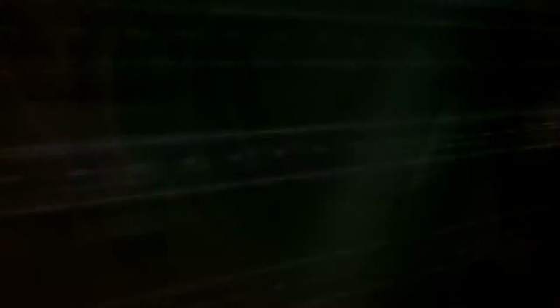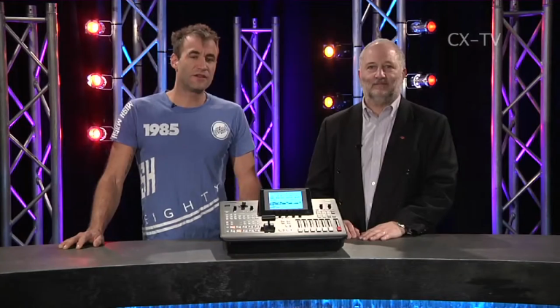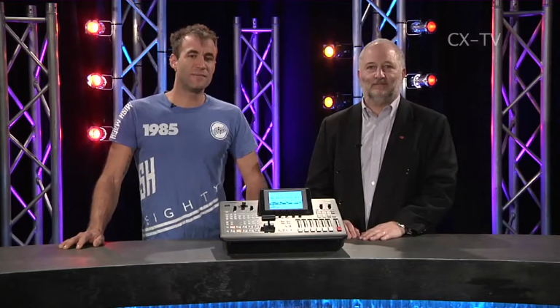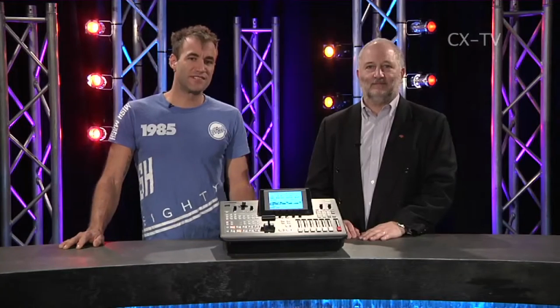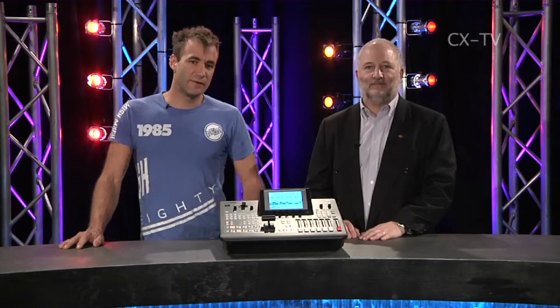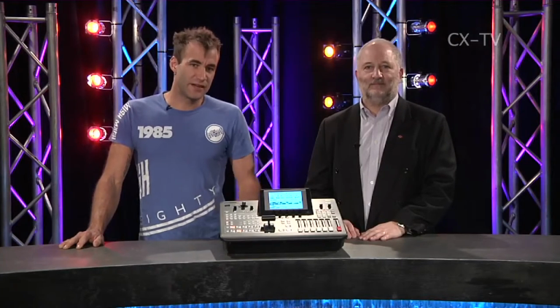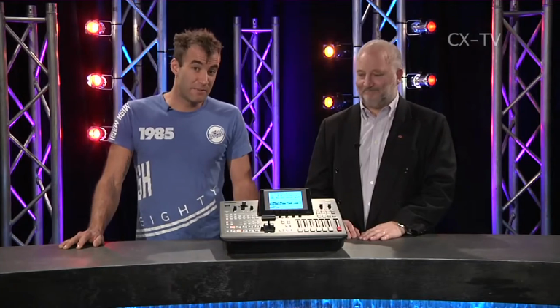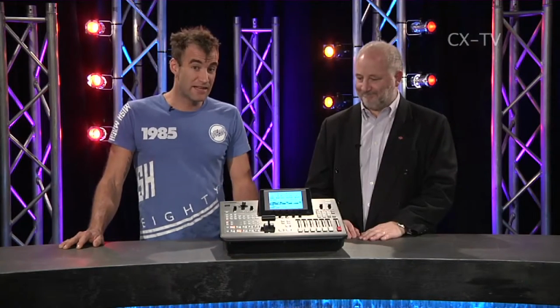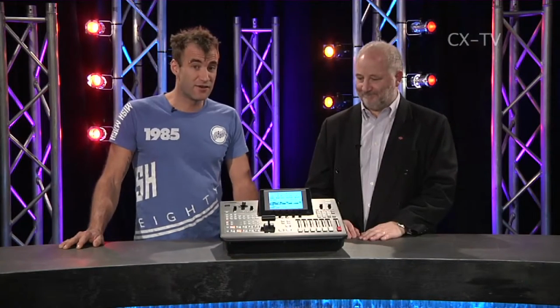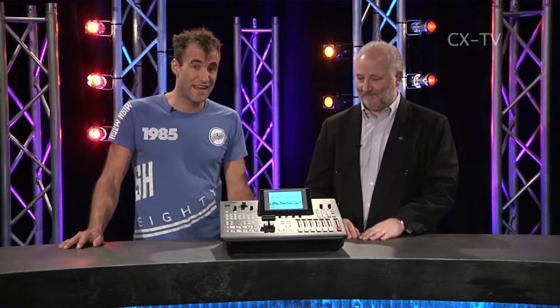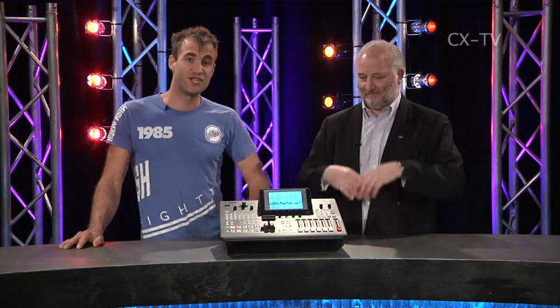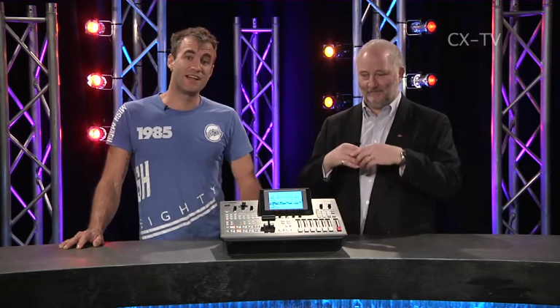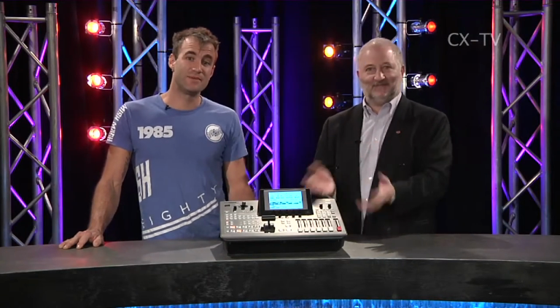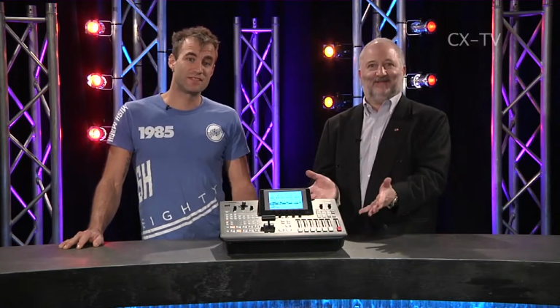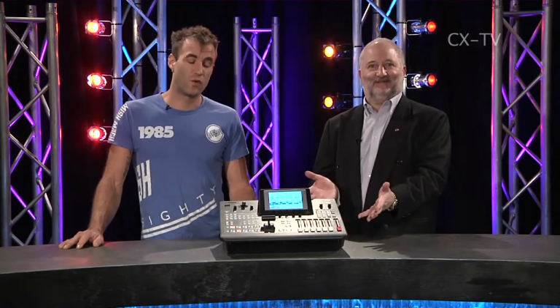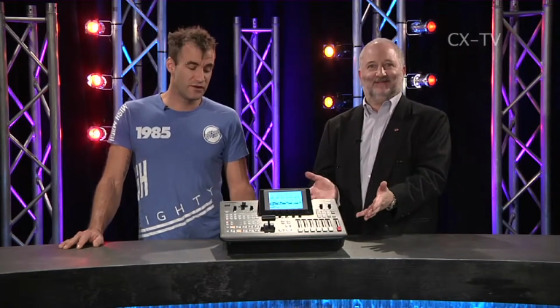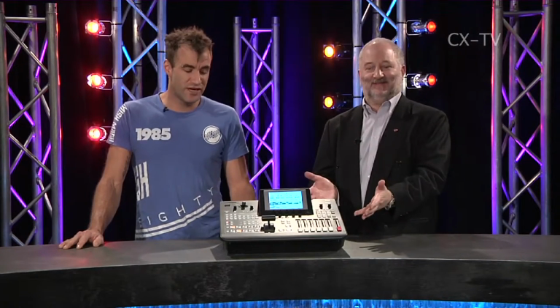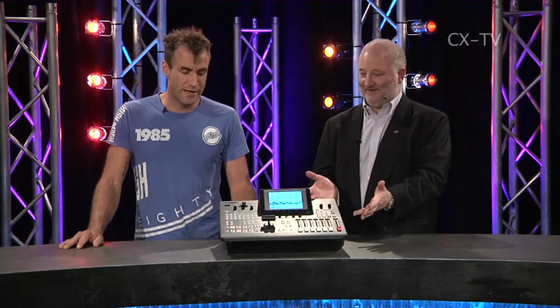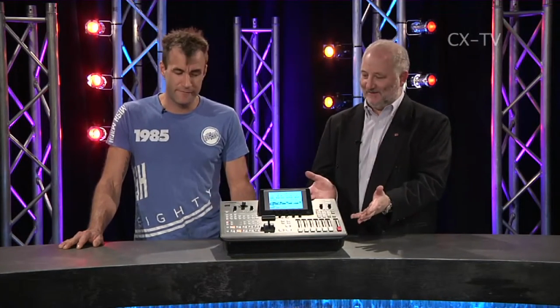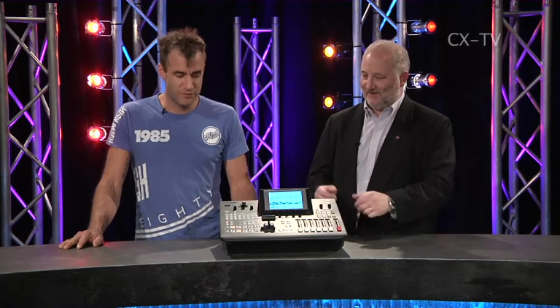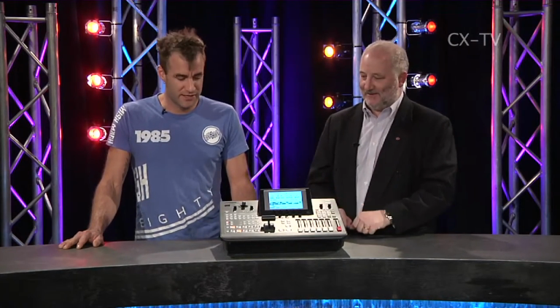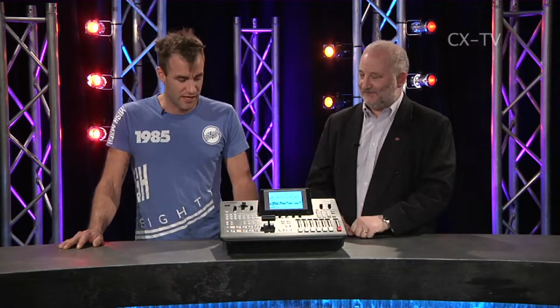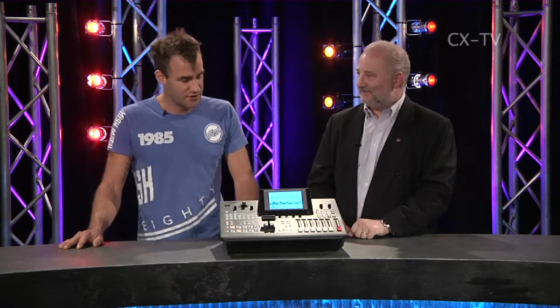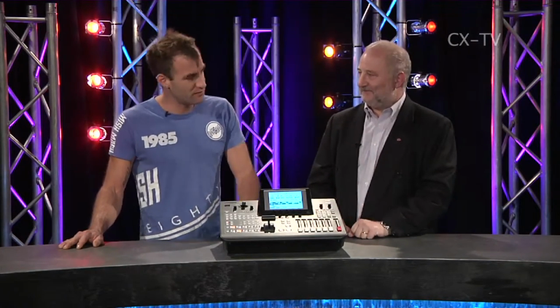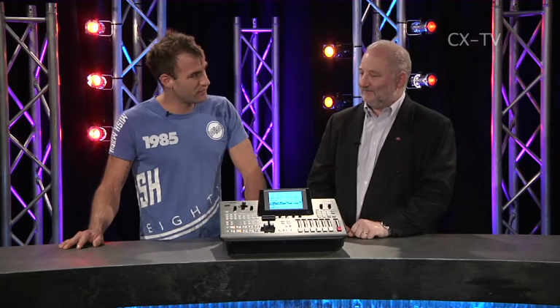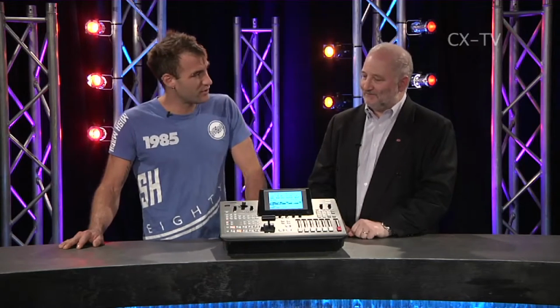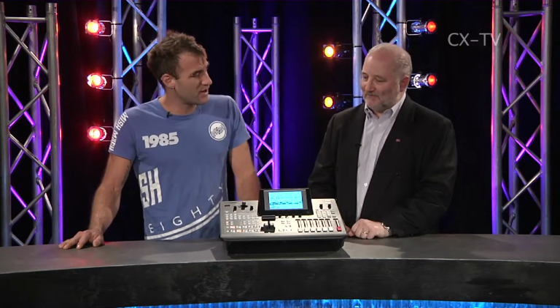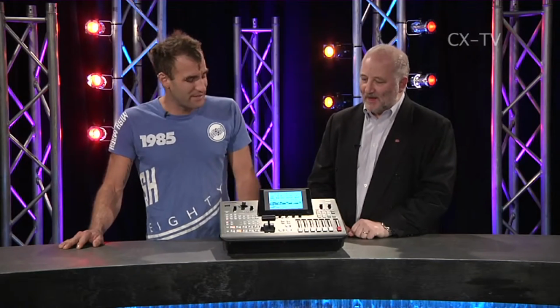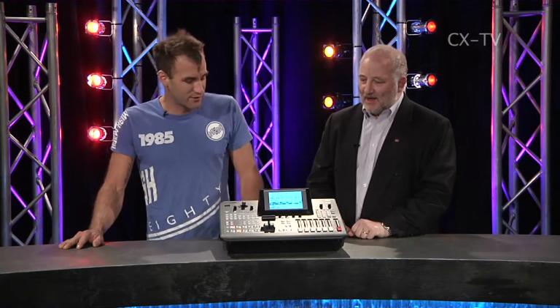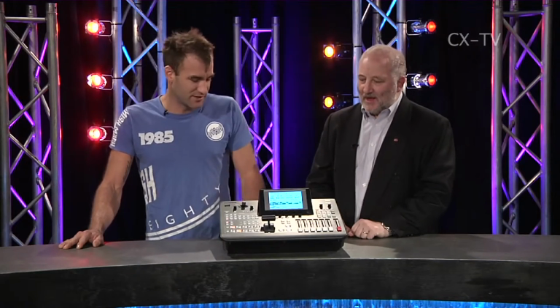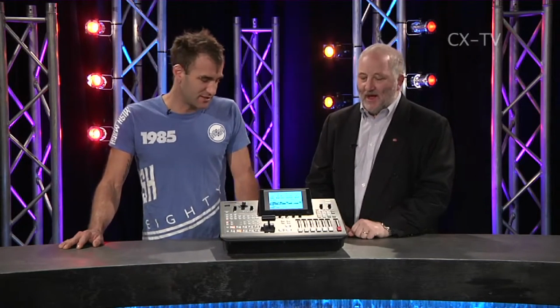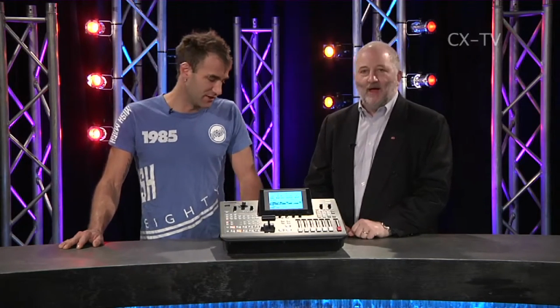On Gearbox today we're looking at the Panasonic AG HMX100E Vision Mixer. What have we got in the way of inputs on this unit?